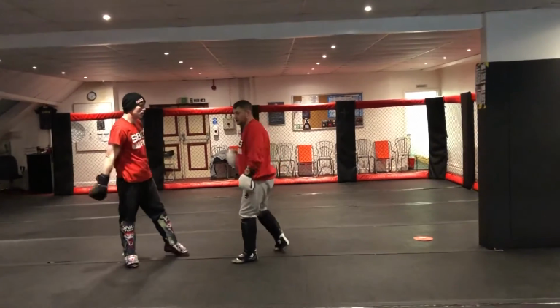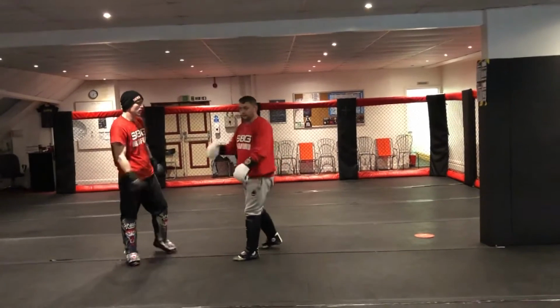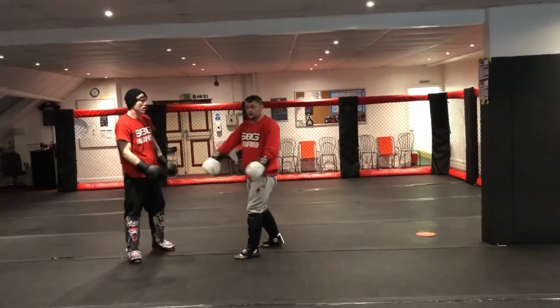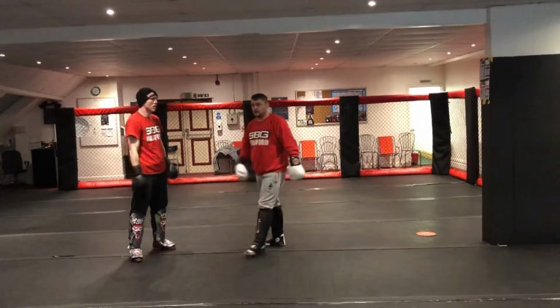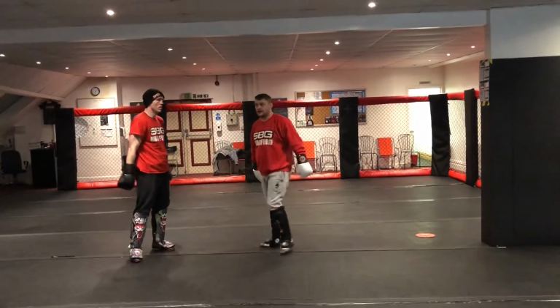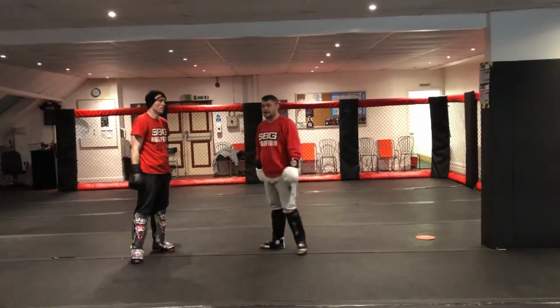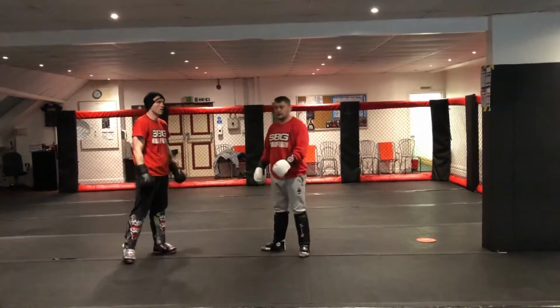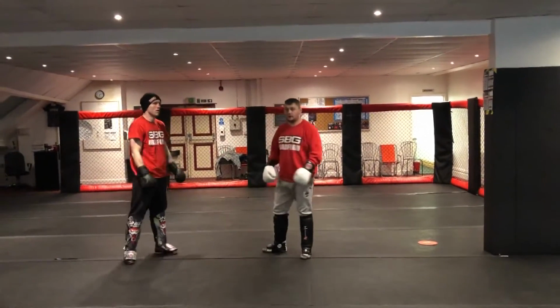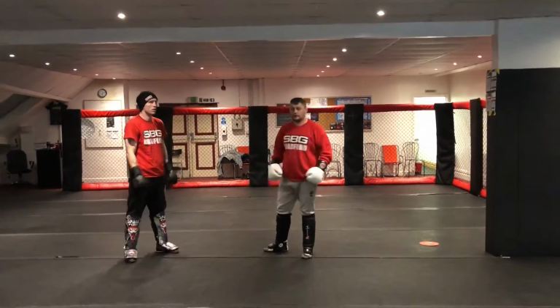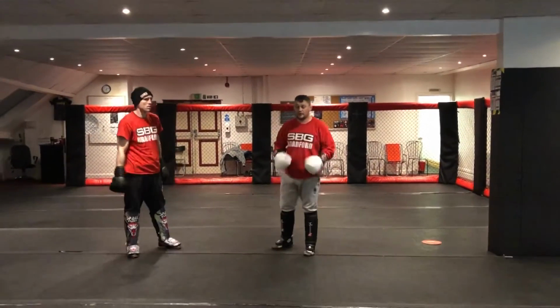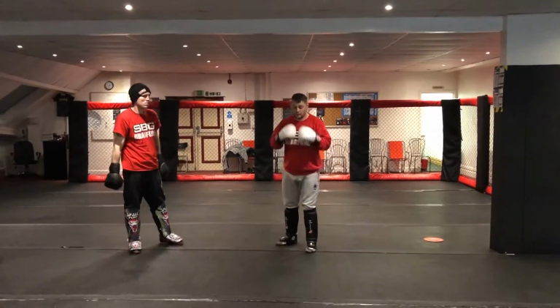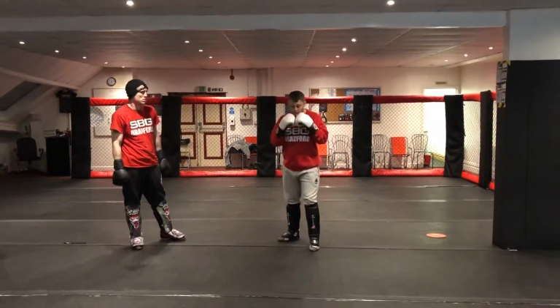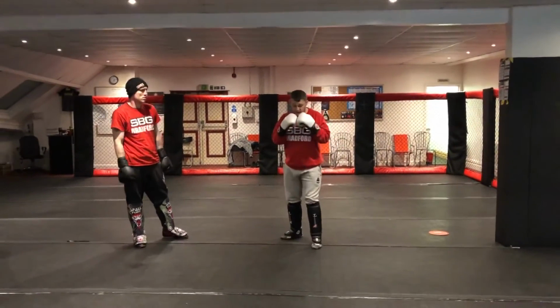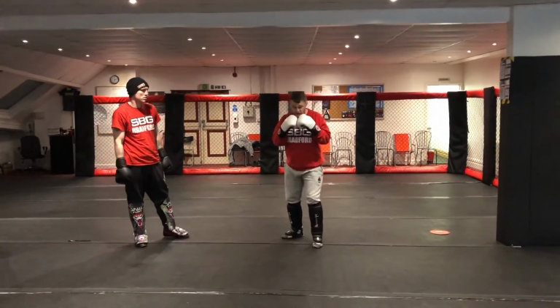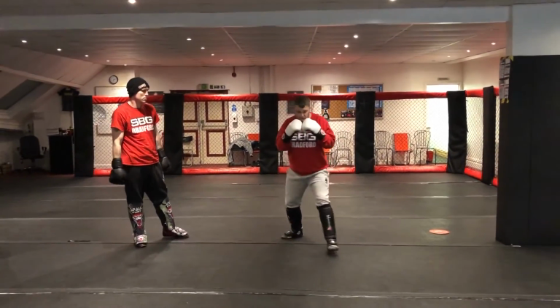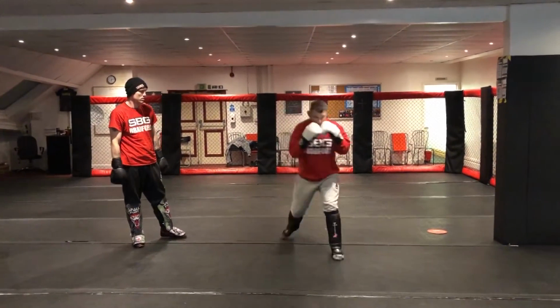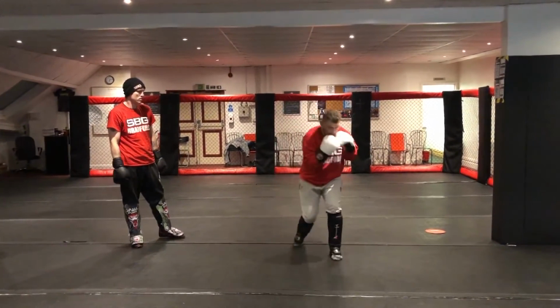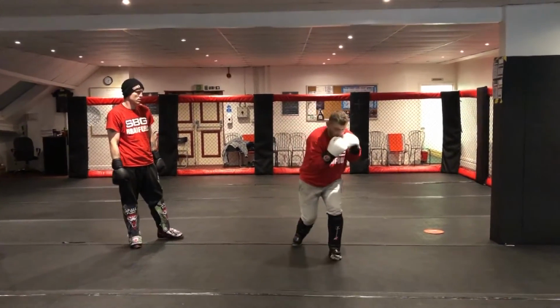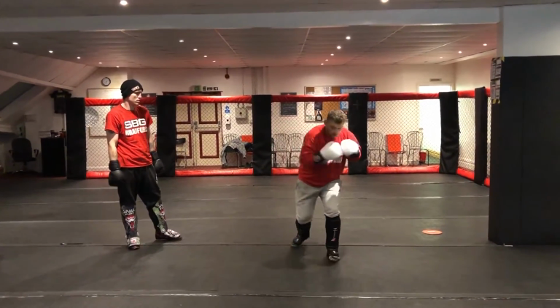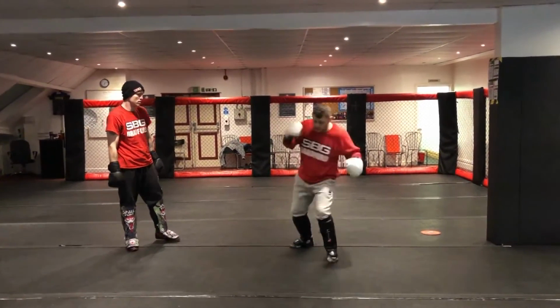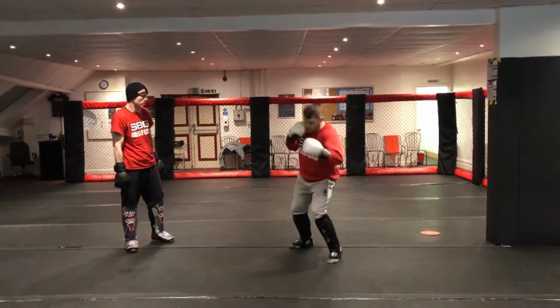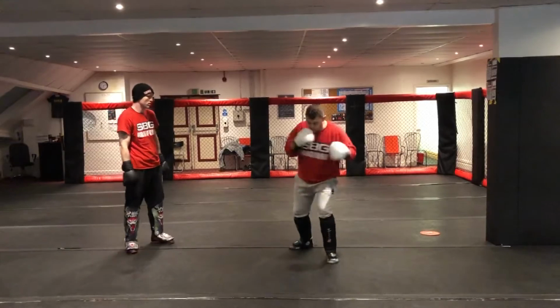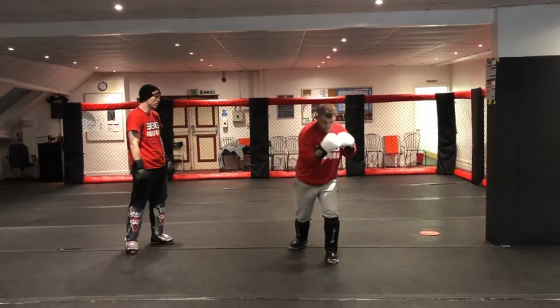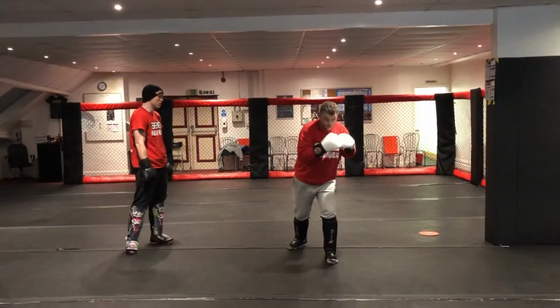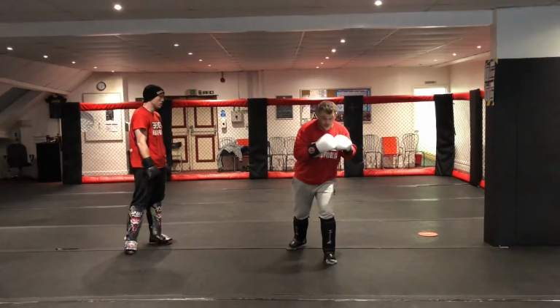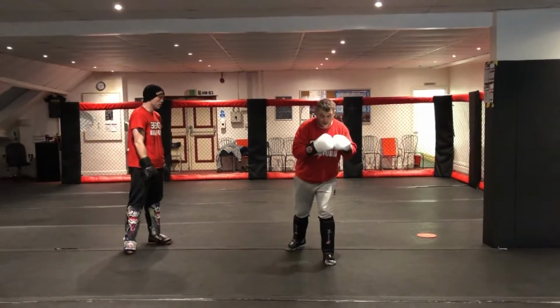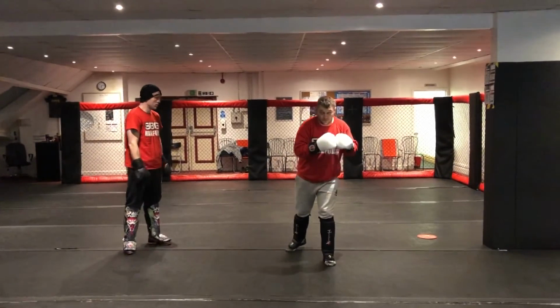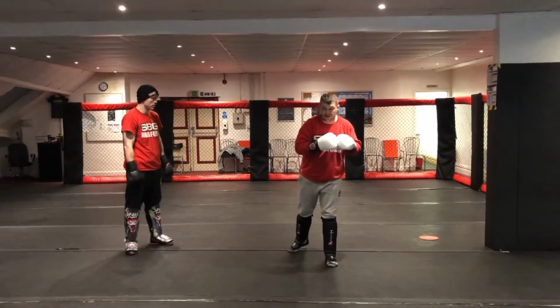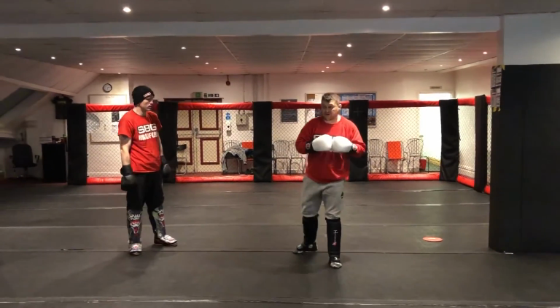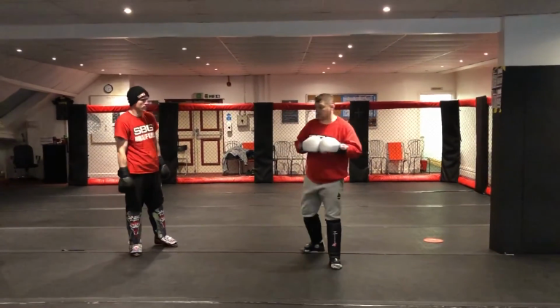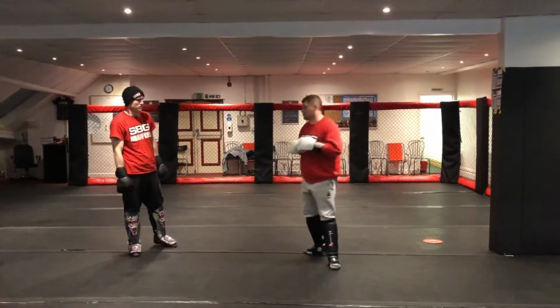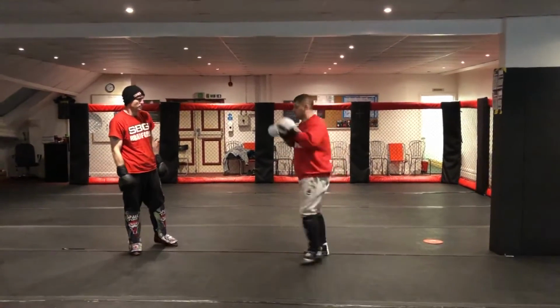If you want to throw across on the end after you've got comfortable, but I want to see that step in, just touch the body. Not blast it, just touch it.